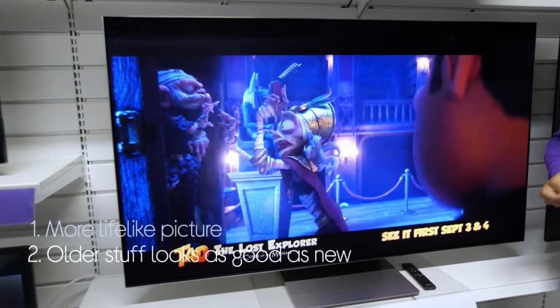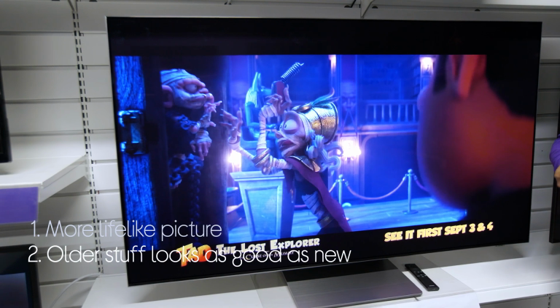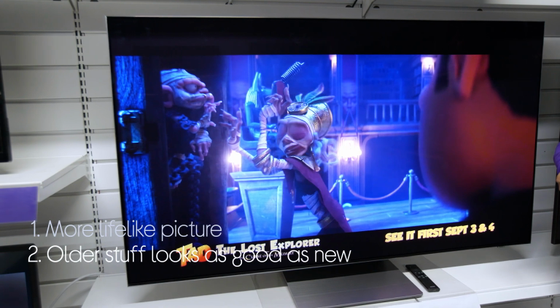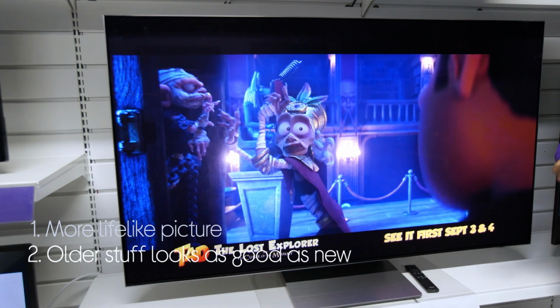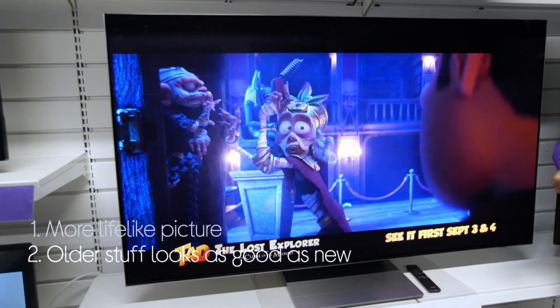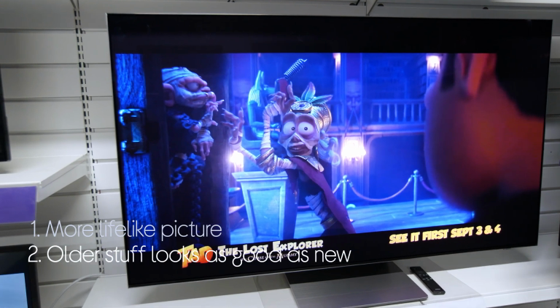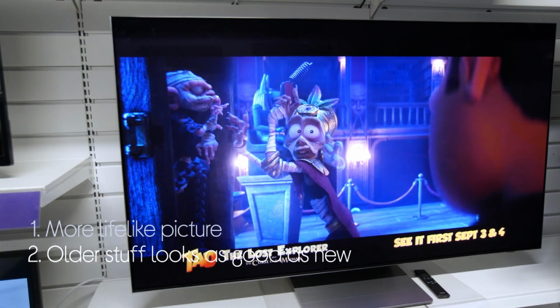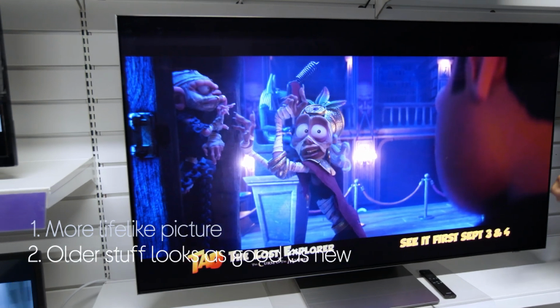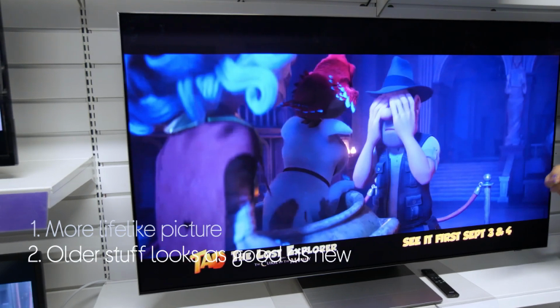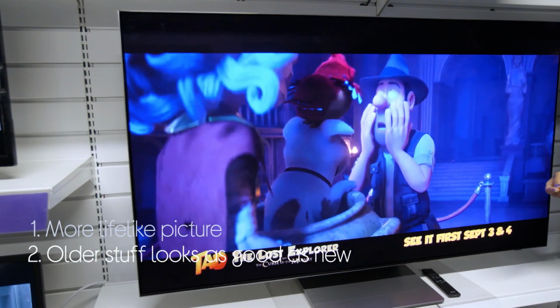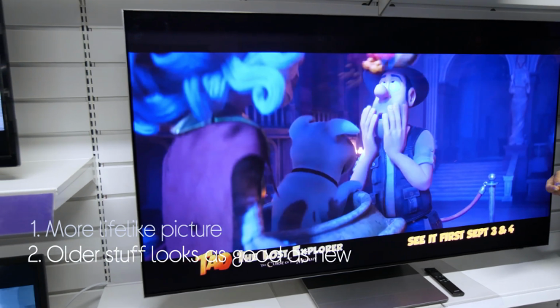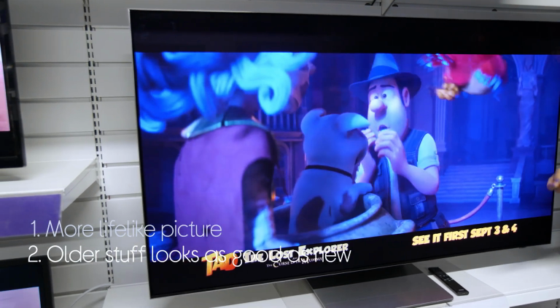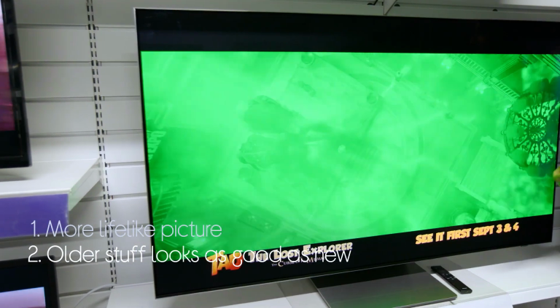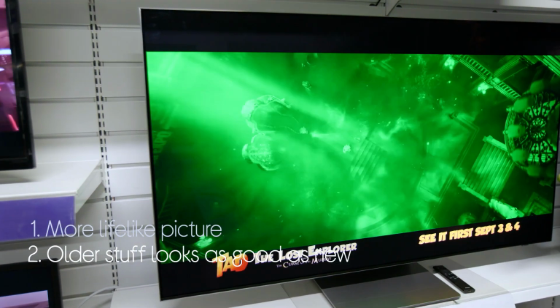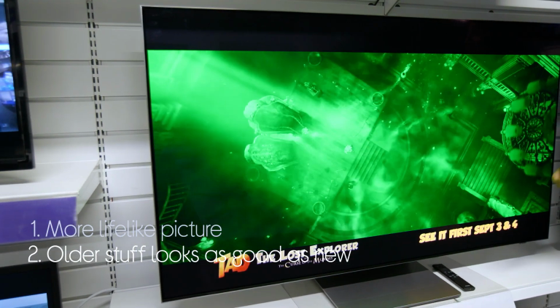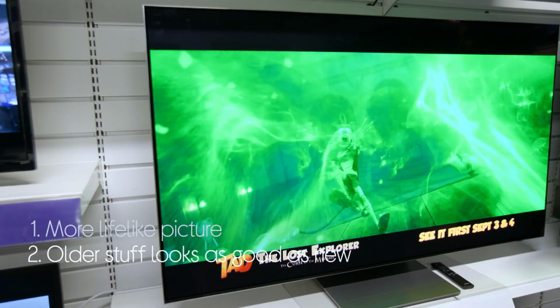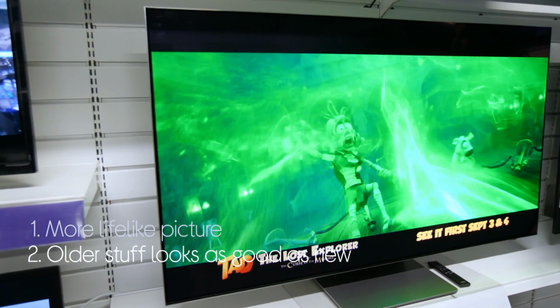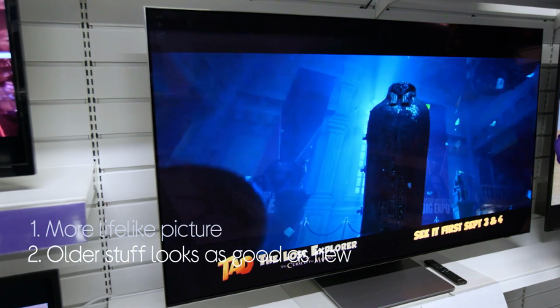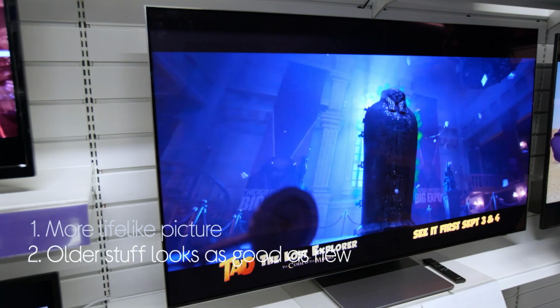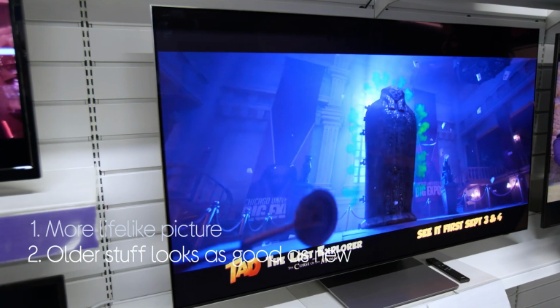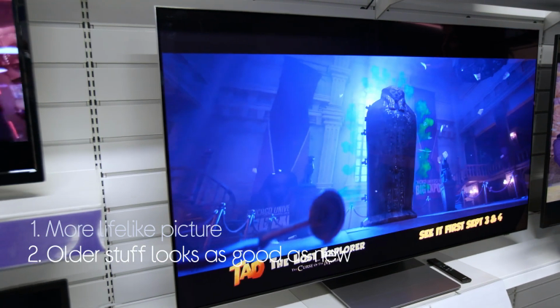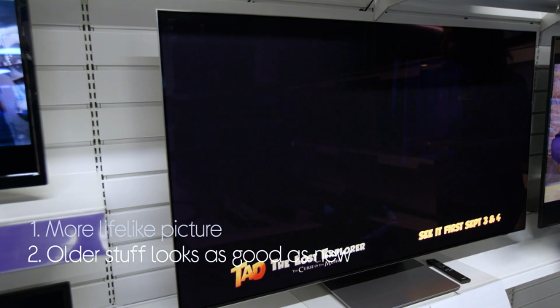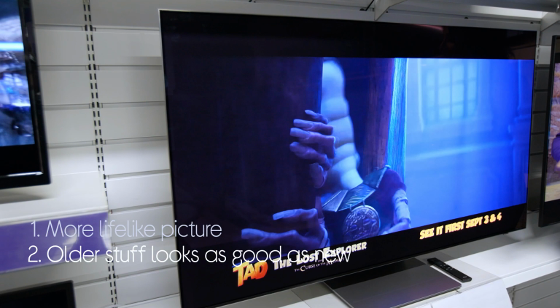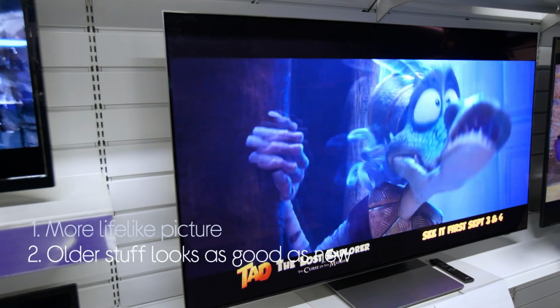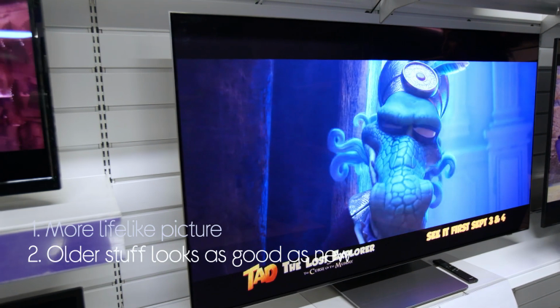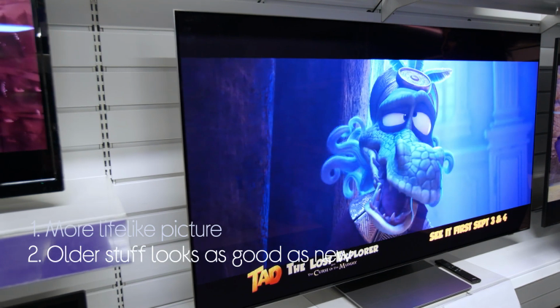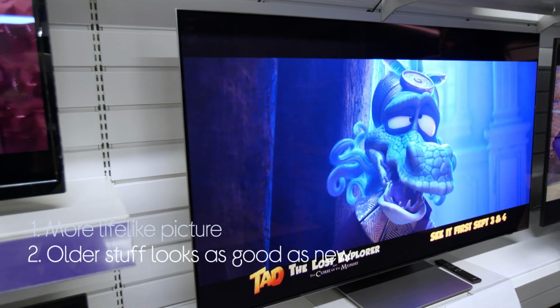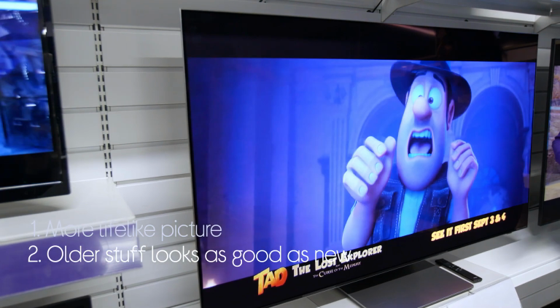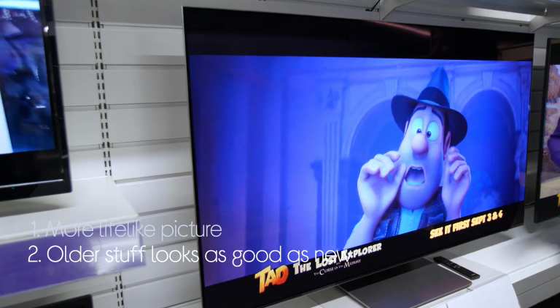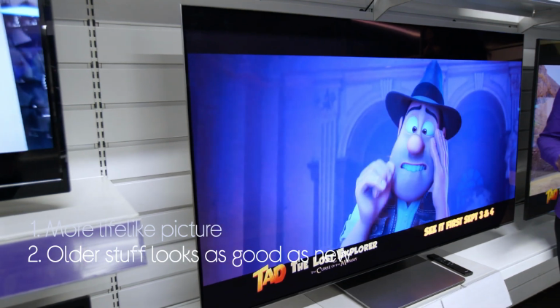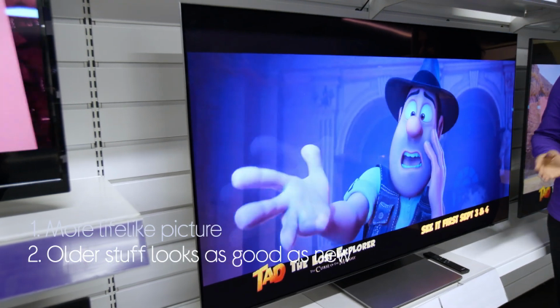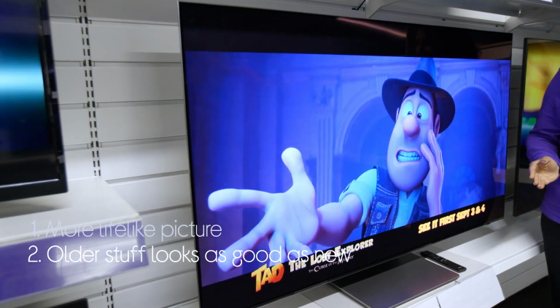Everything that you watch, even older content, looks as good as the latest 4K content because everything you watch is automatically upscaled.